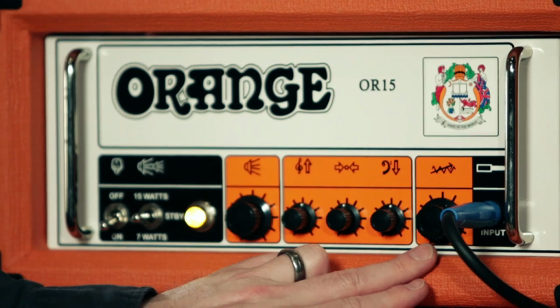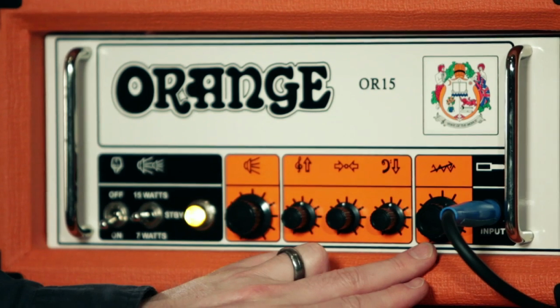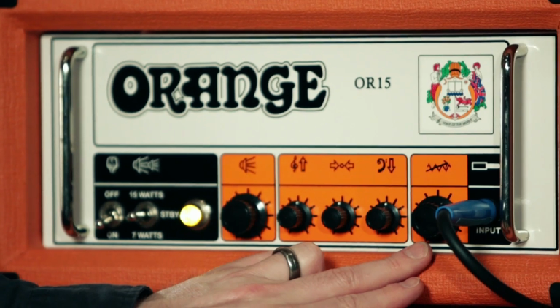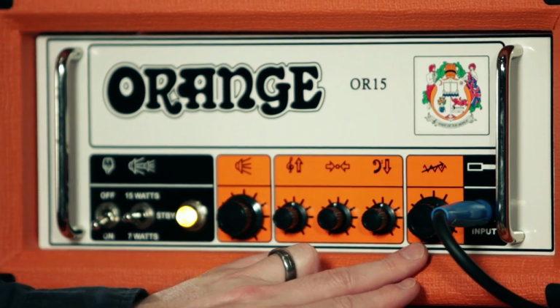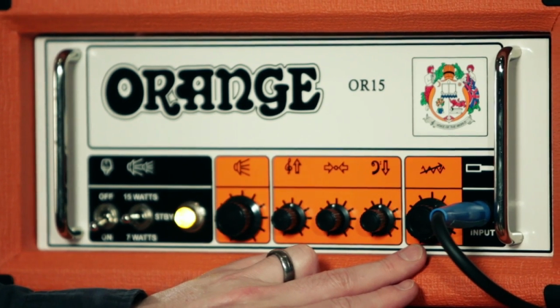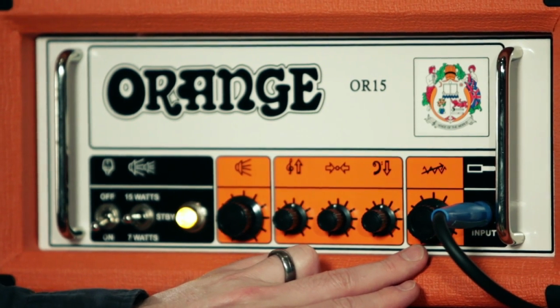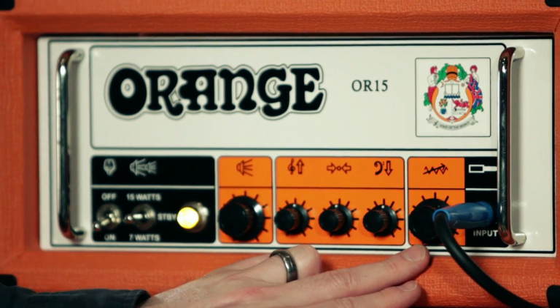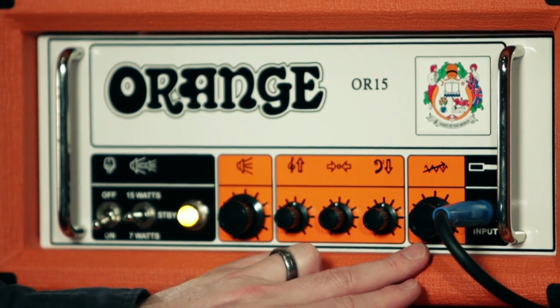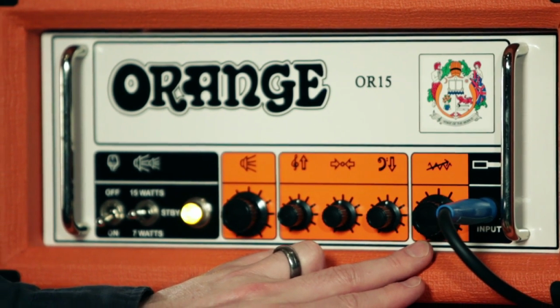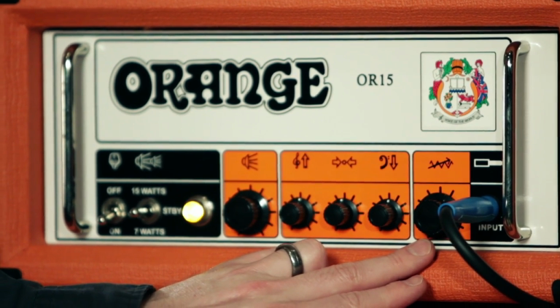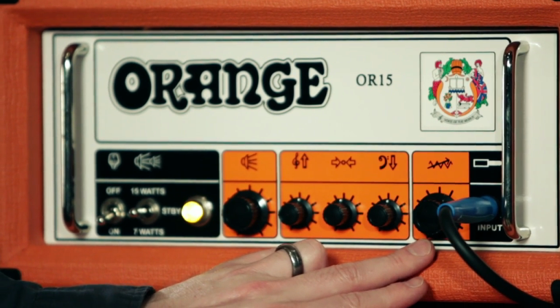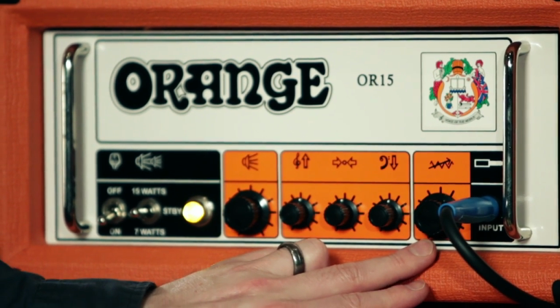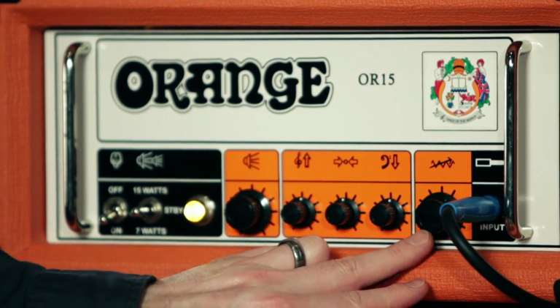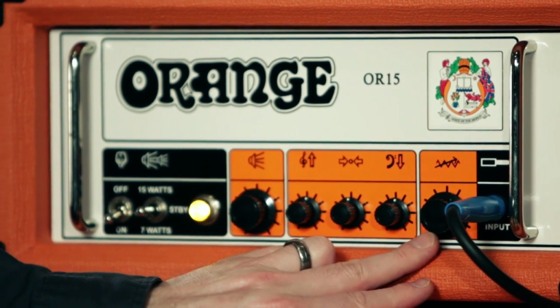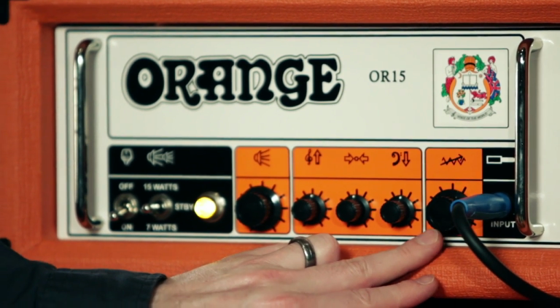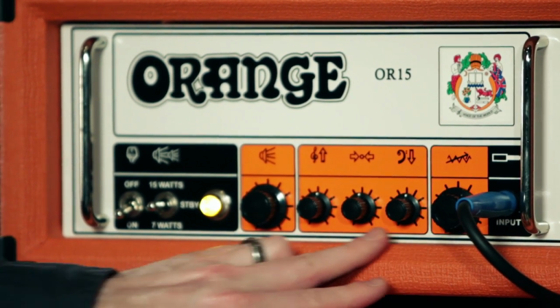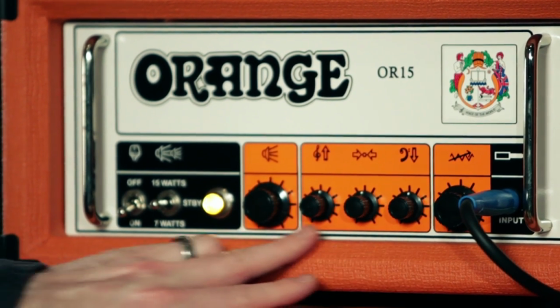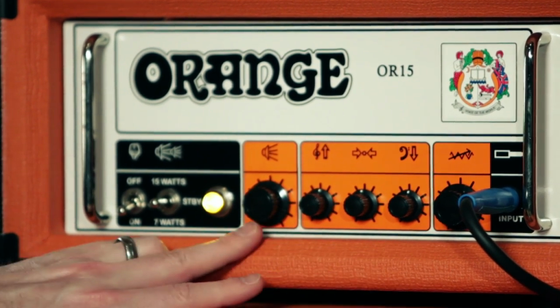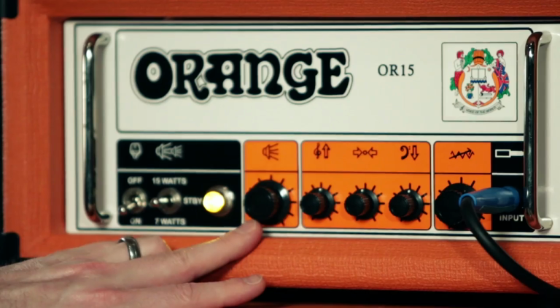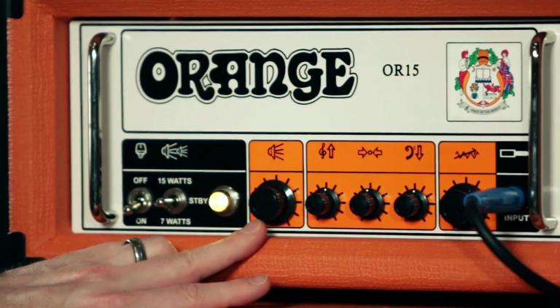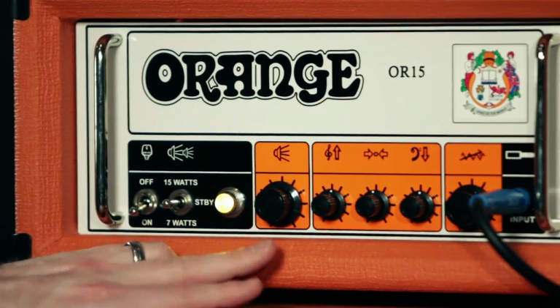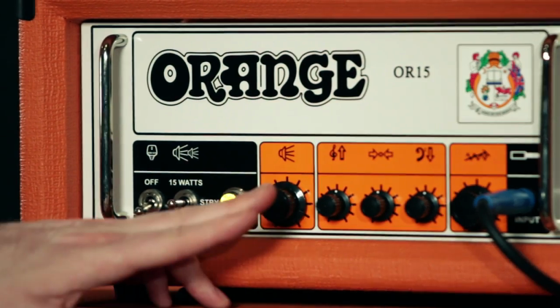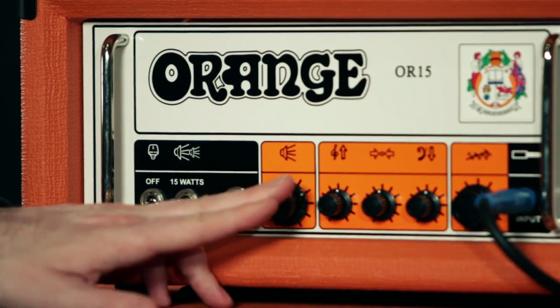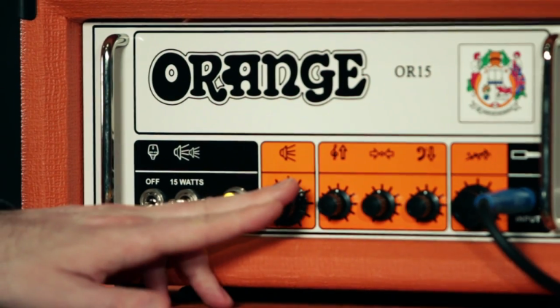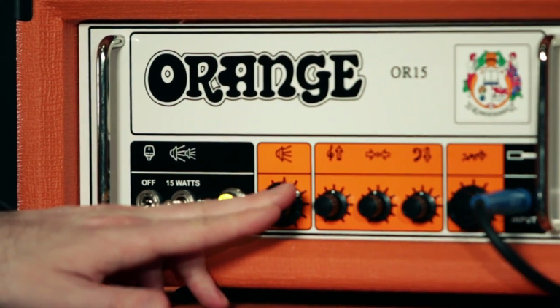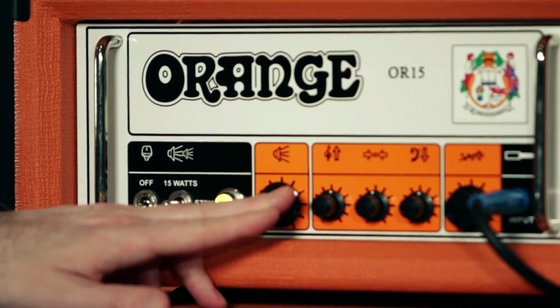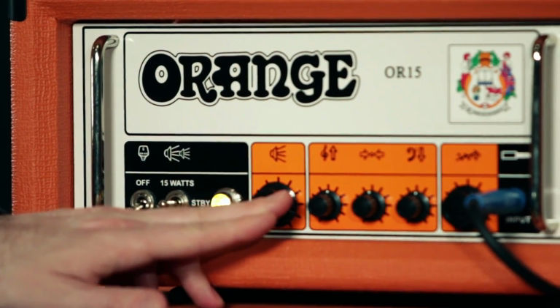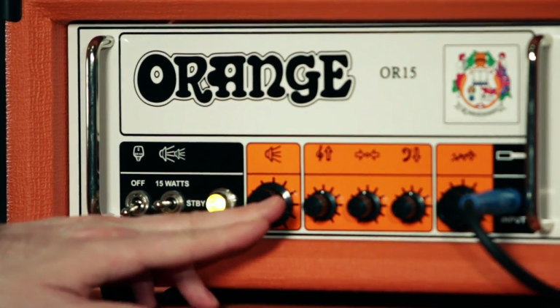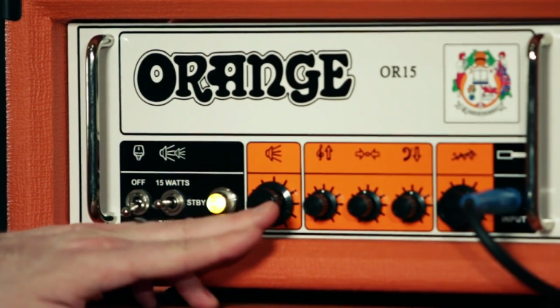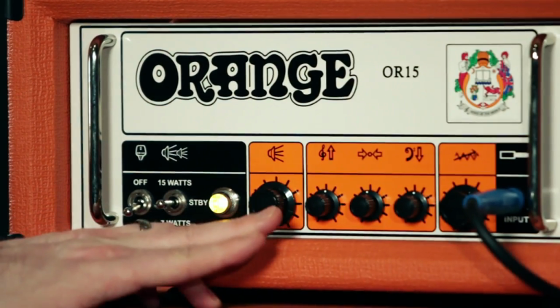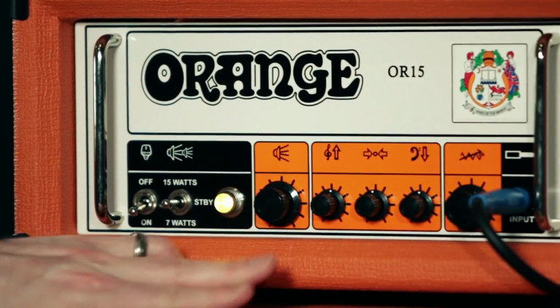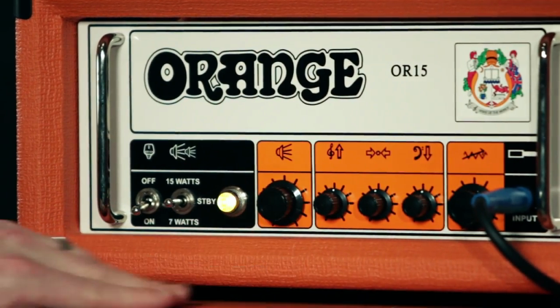For a good clean tone, I've got the gain turned down to about 9 o'clock and the master volume turned up to about 2 o'clock.